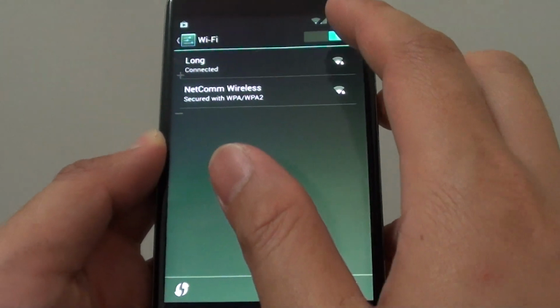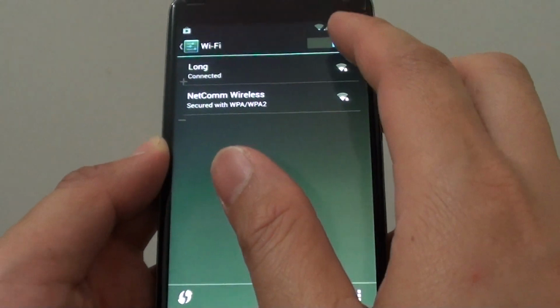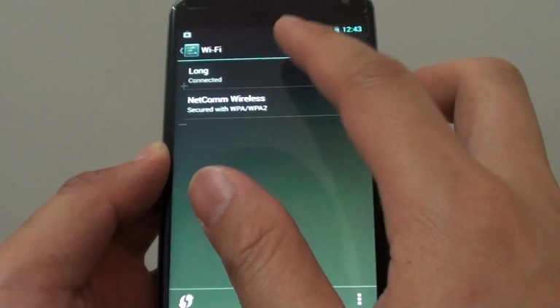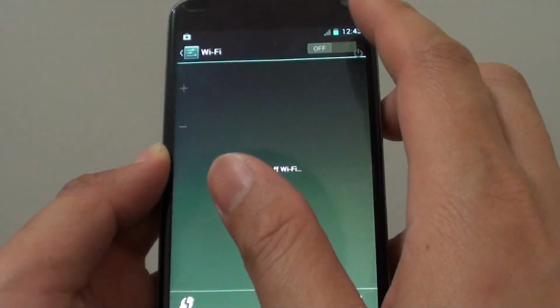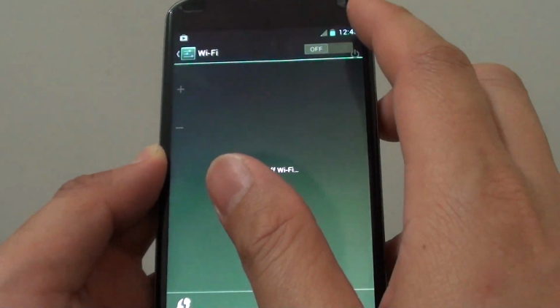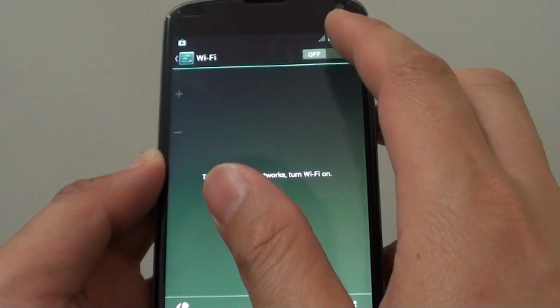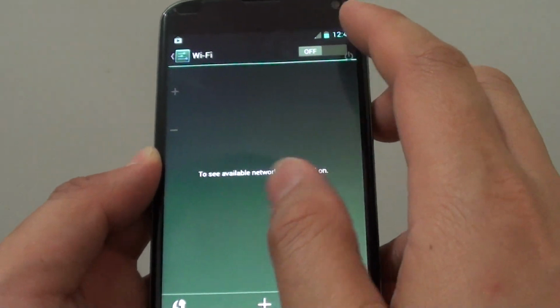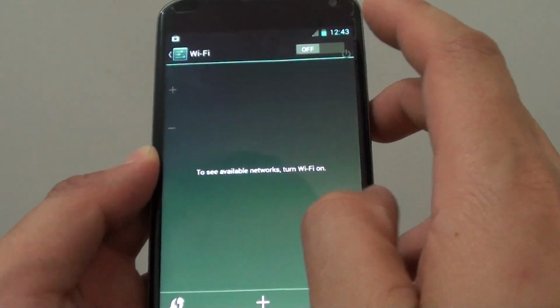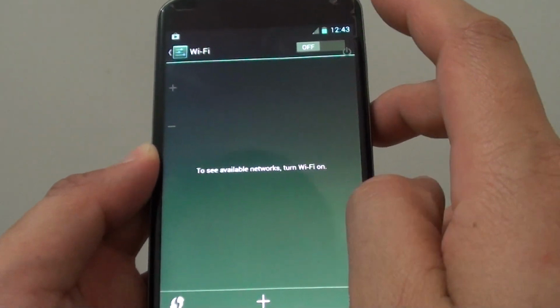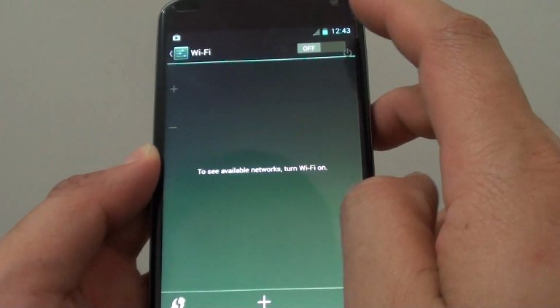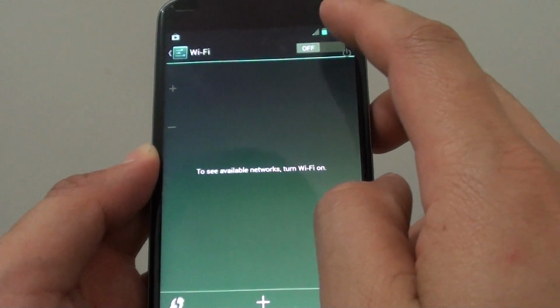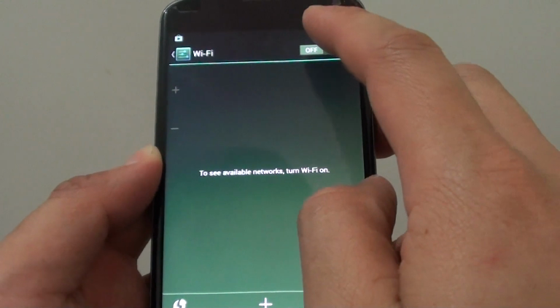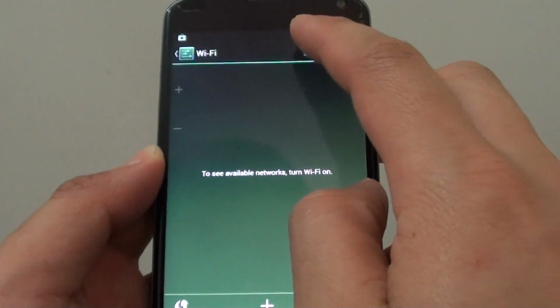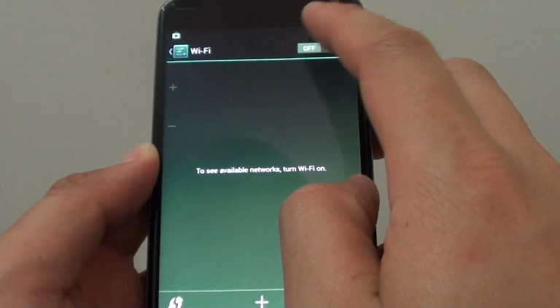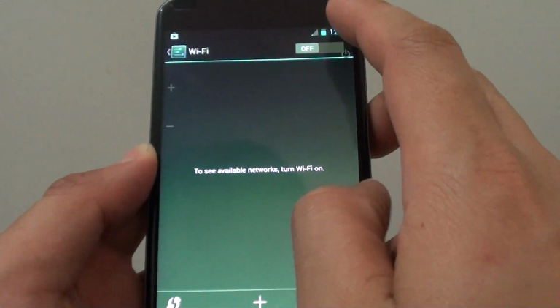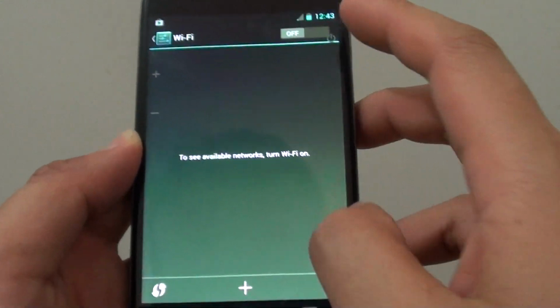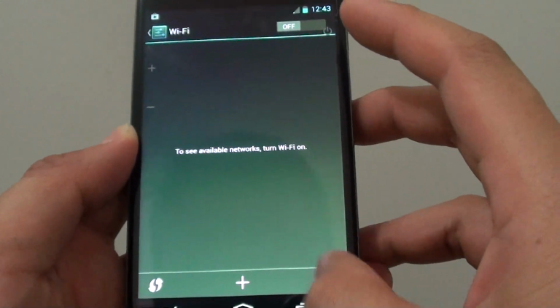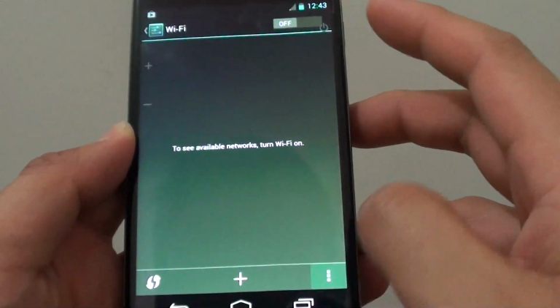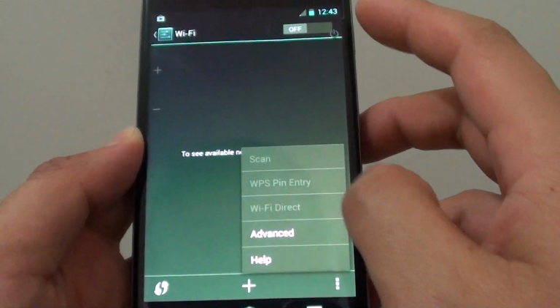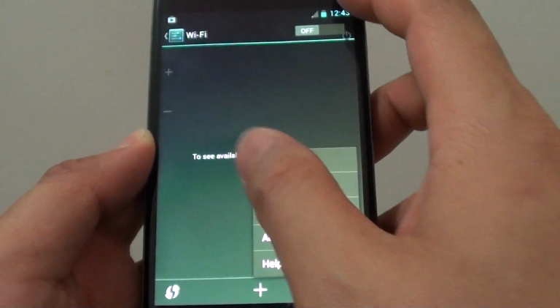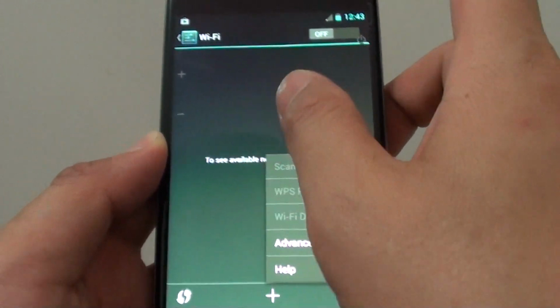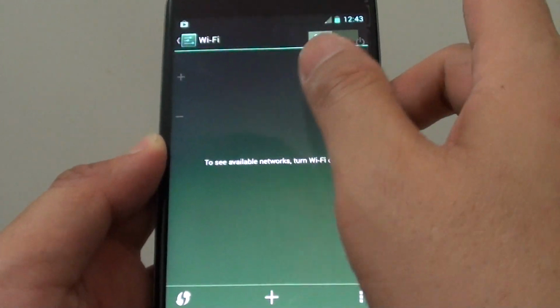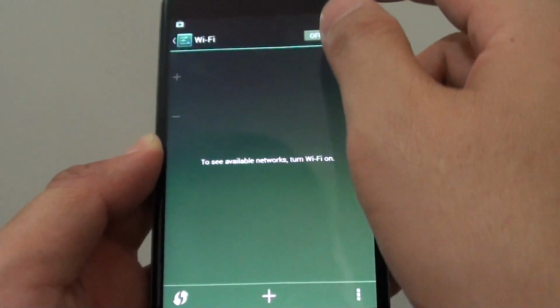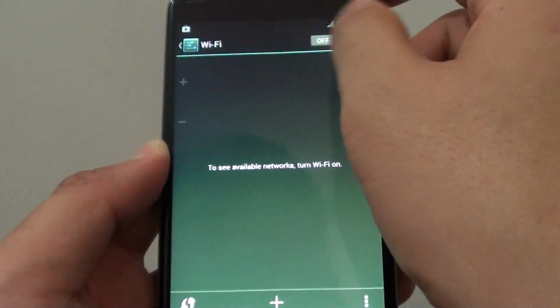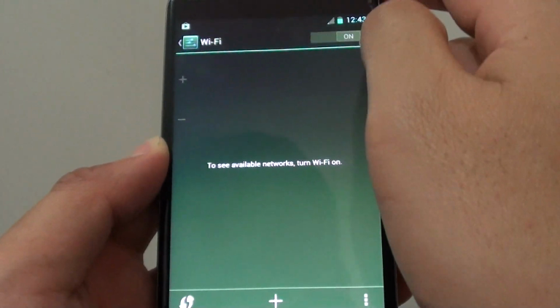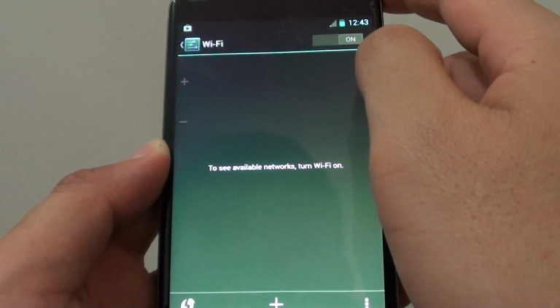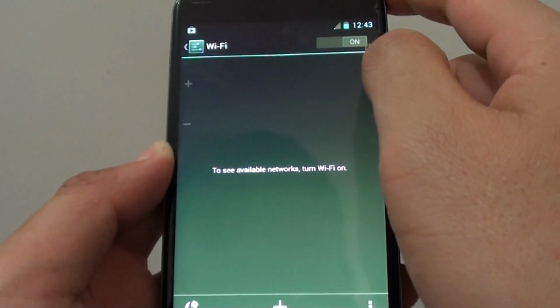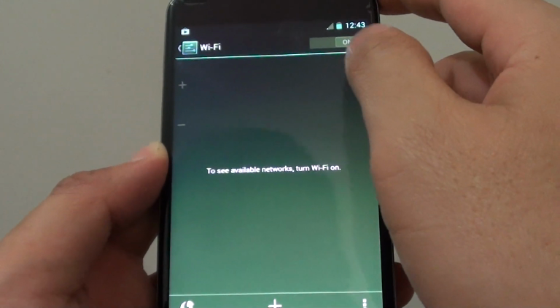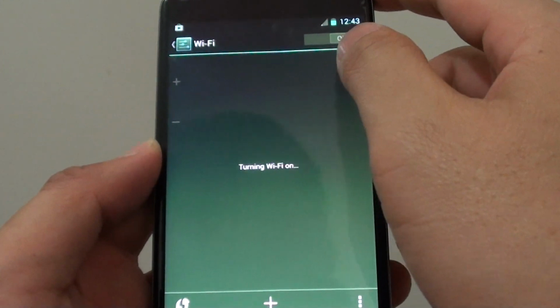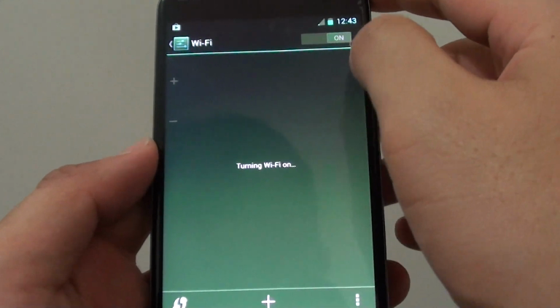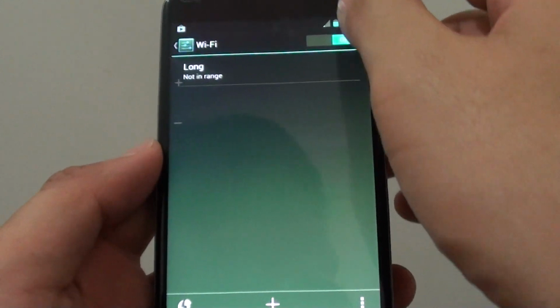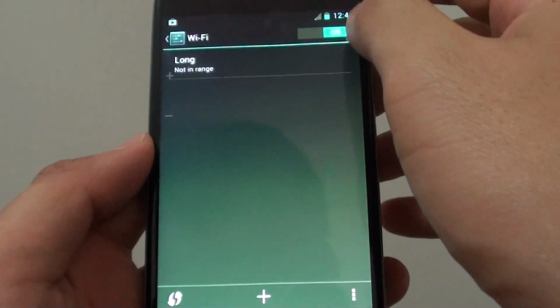Make sure WiFi is enabled, otherwise you cannot go into this settings. So enable WiFi.